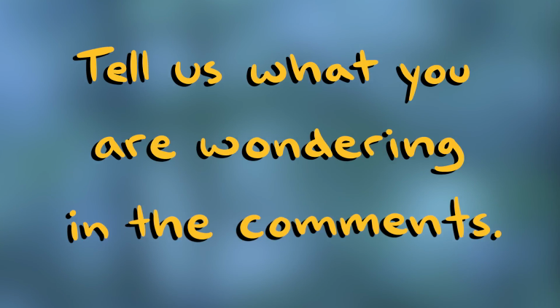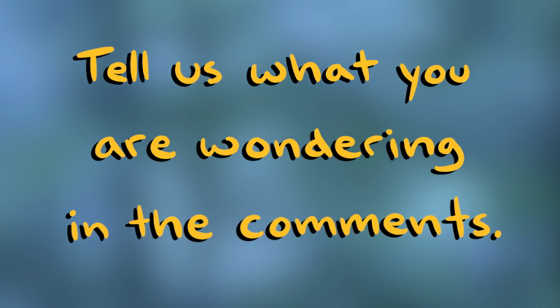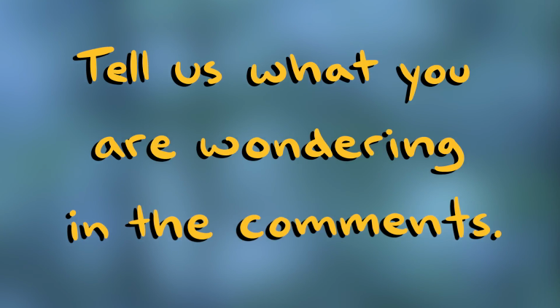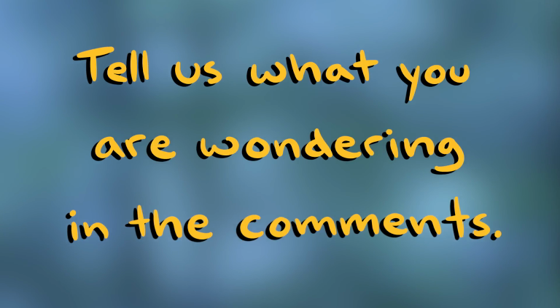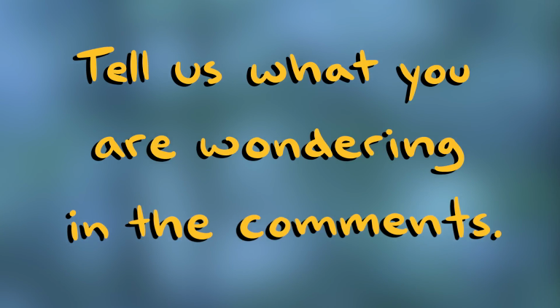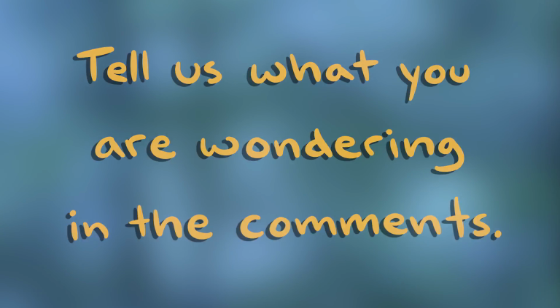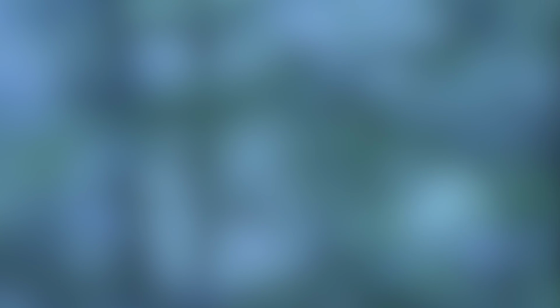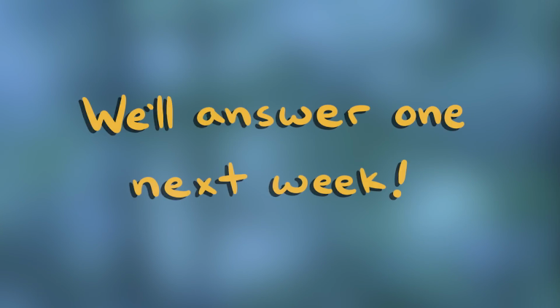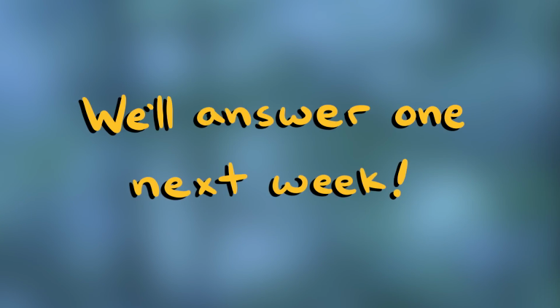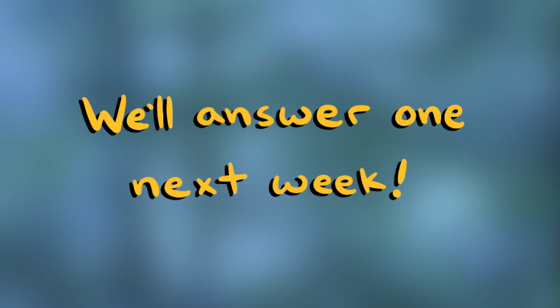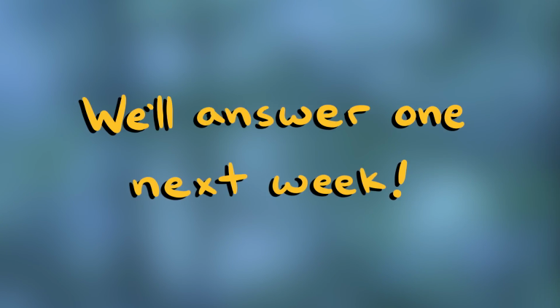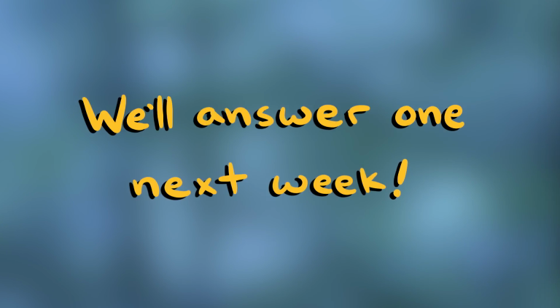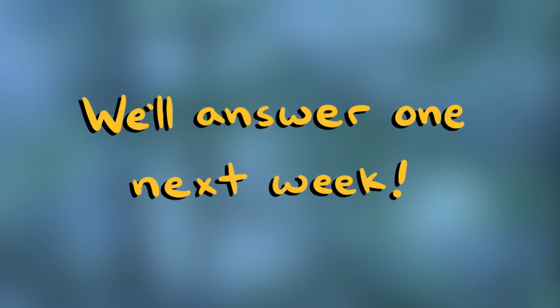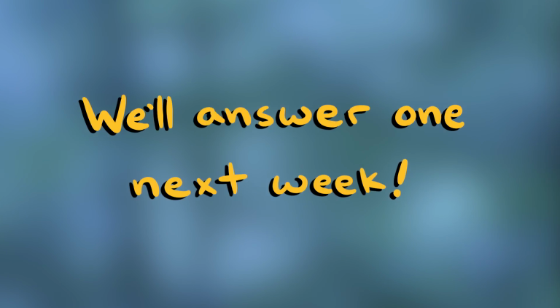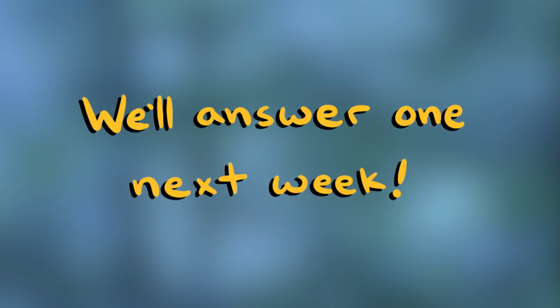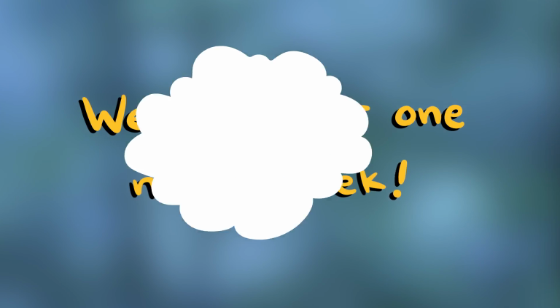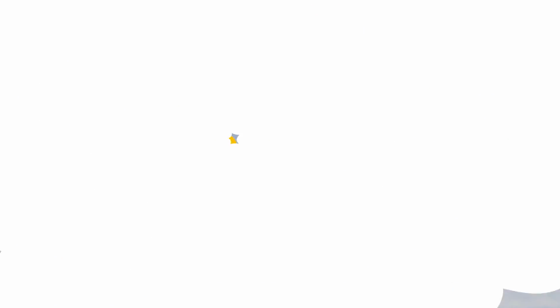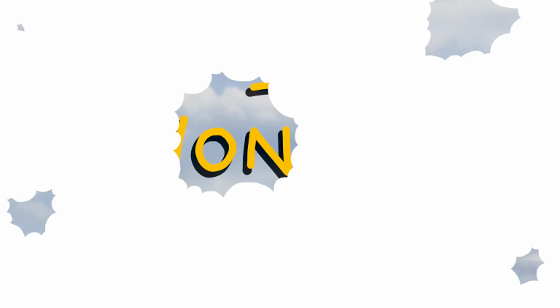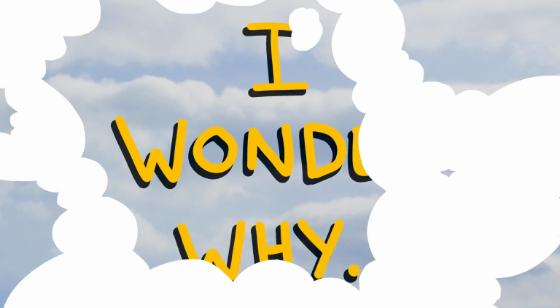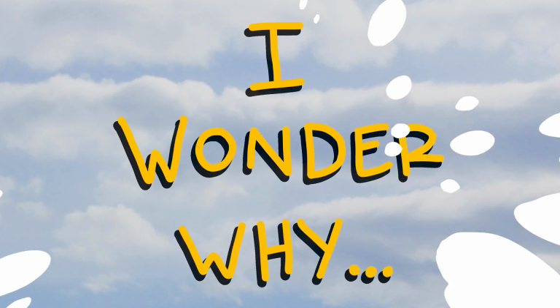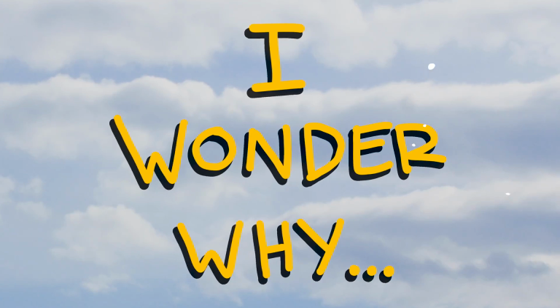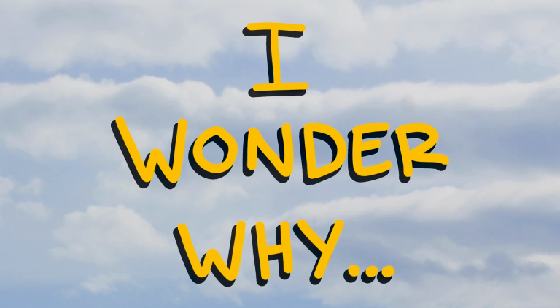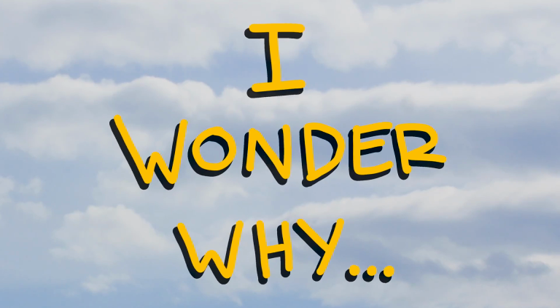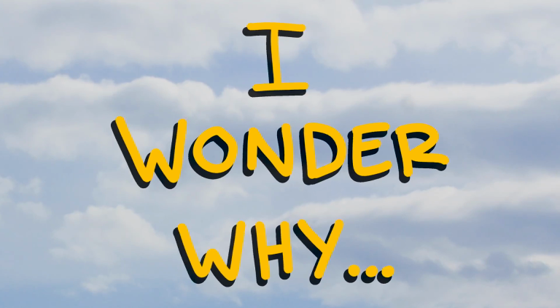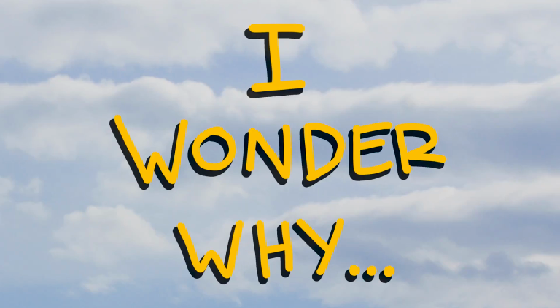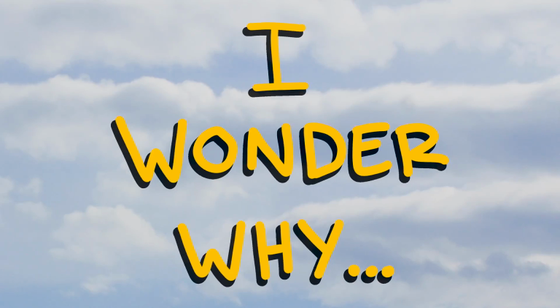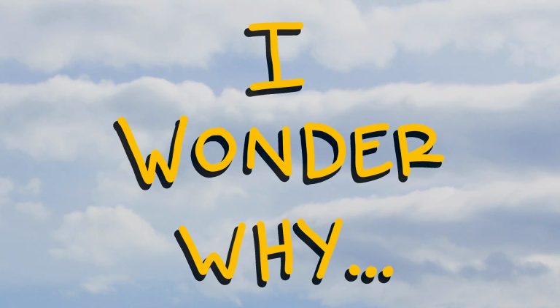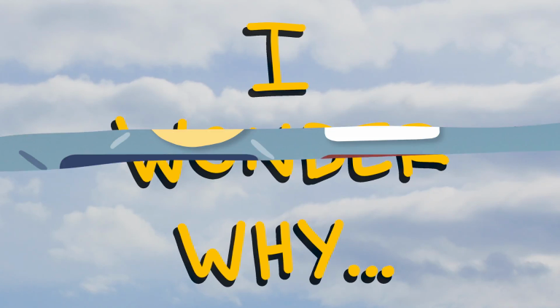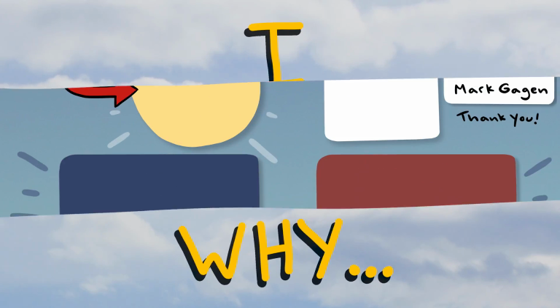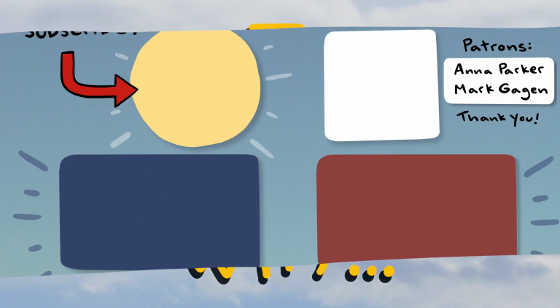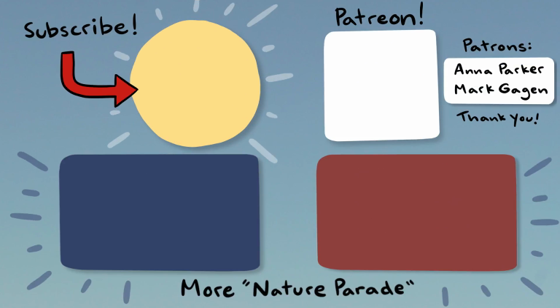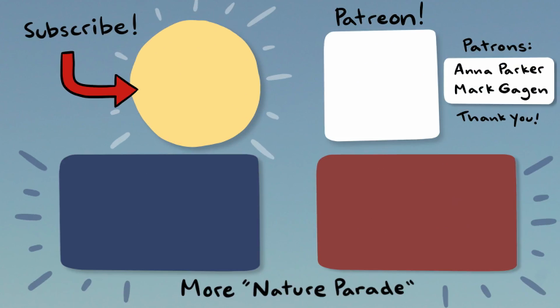Tell us what you're wondering in the comments and we'll answer one next week.